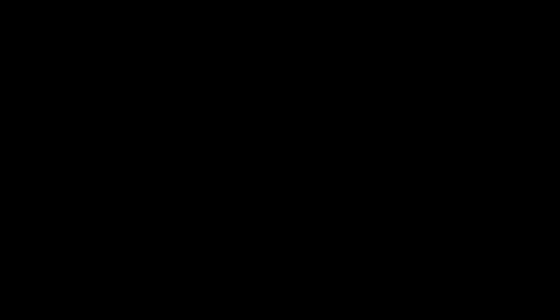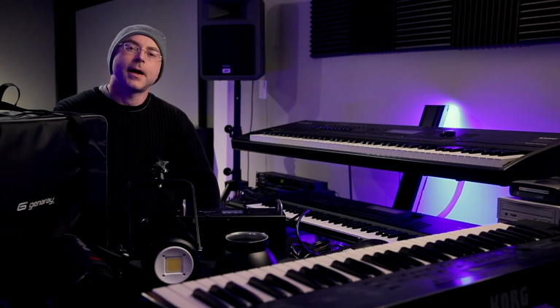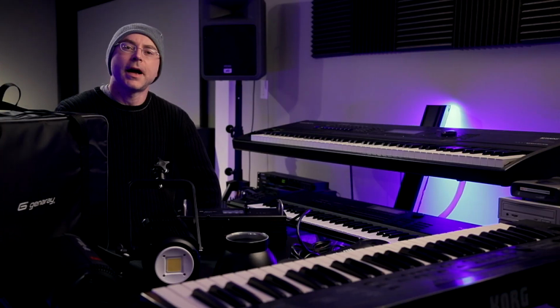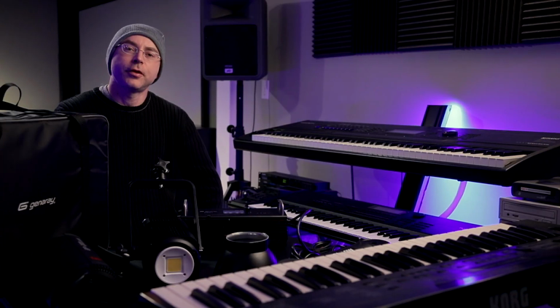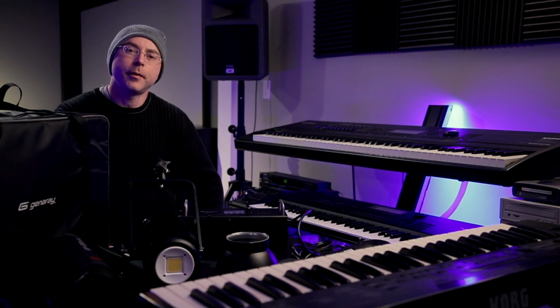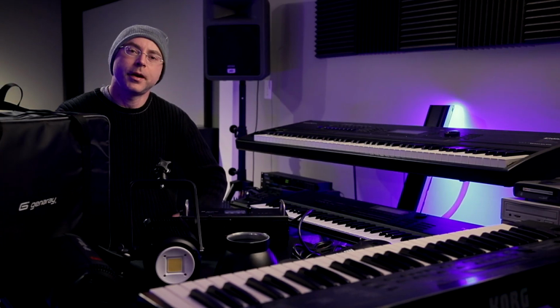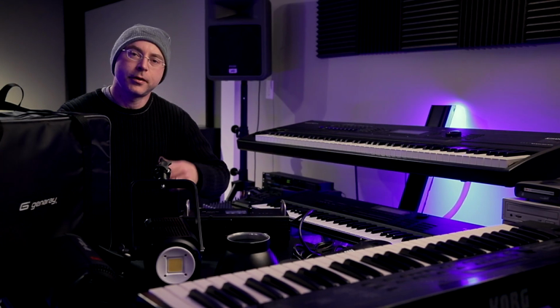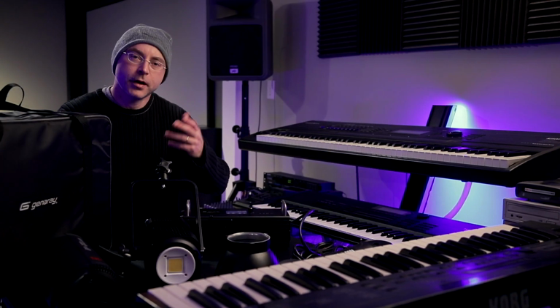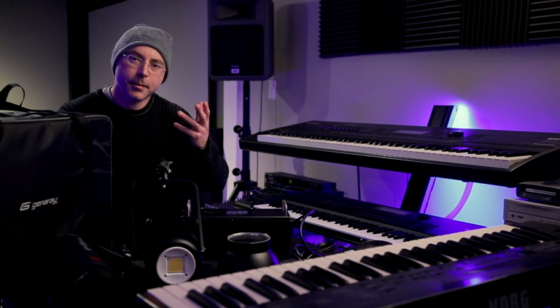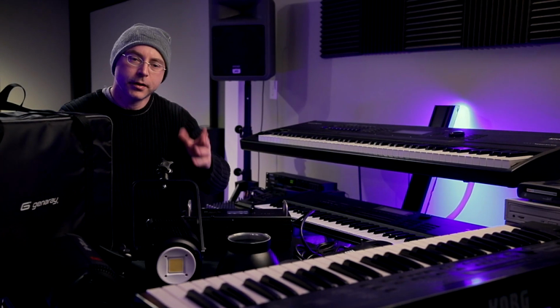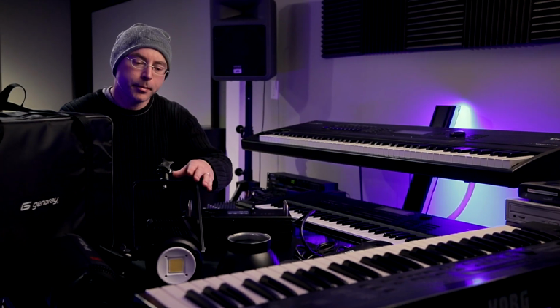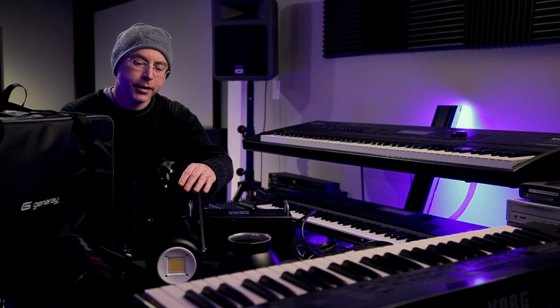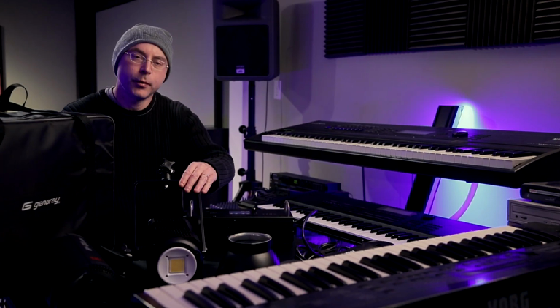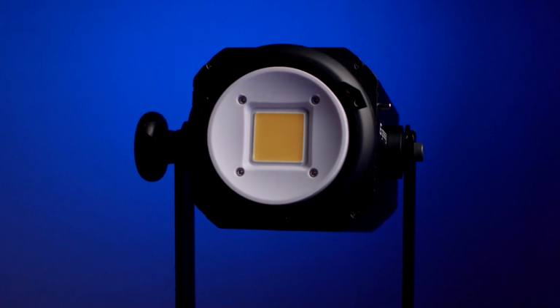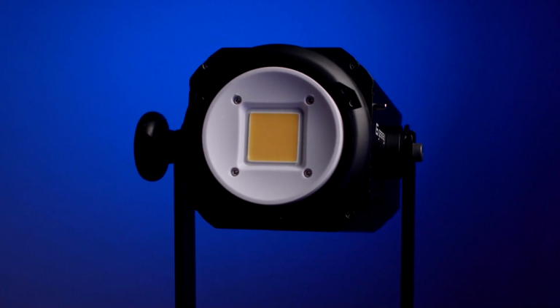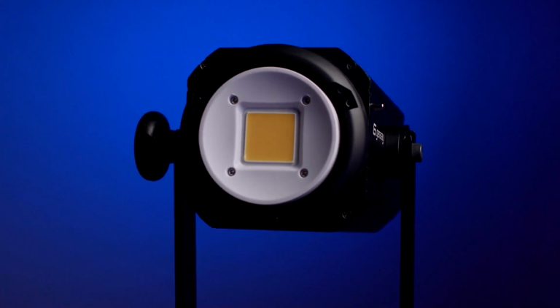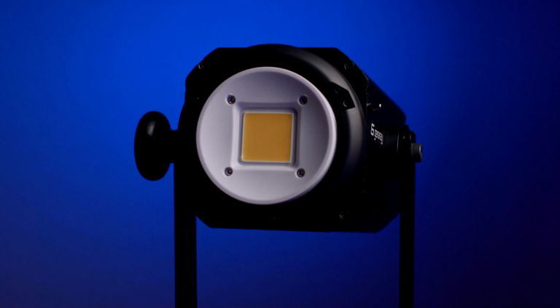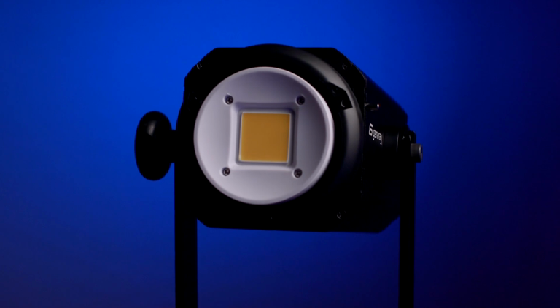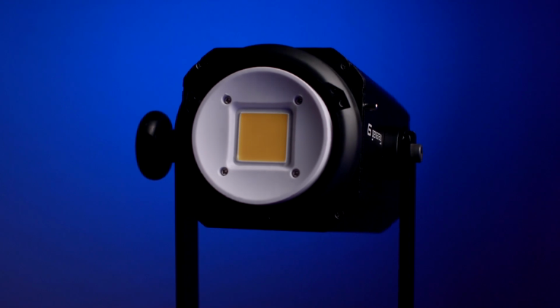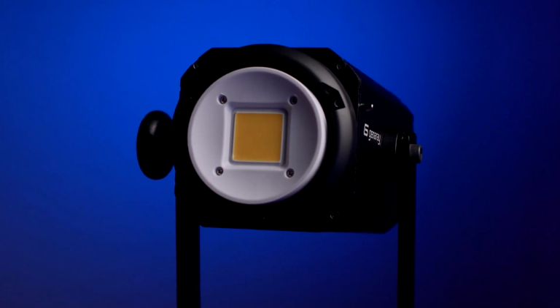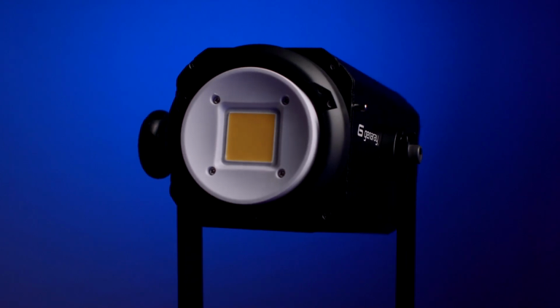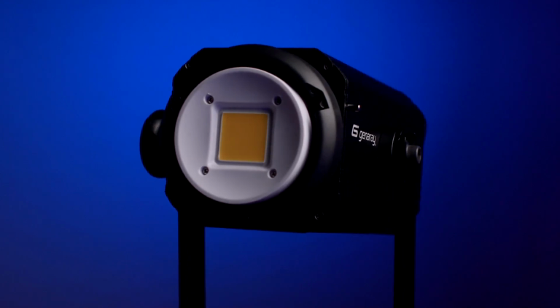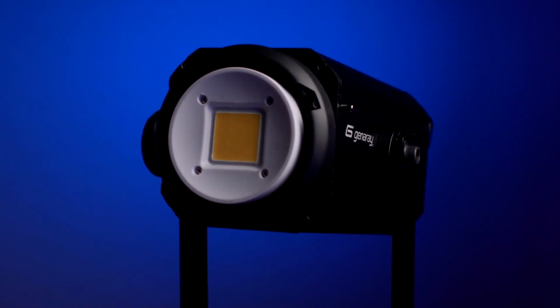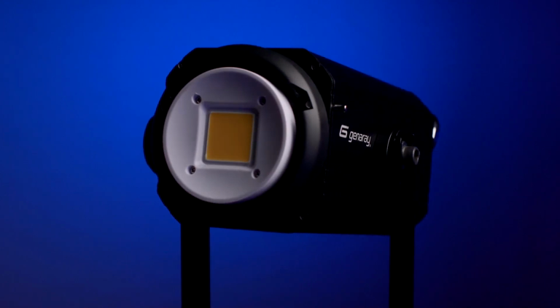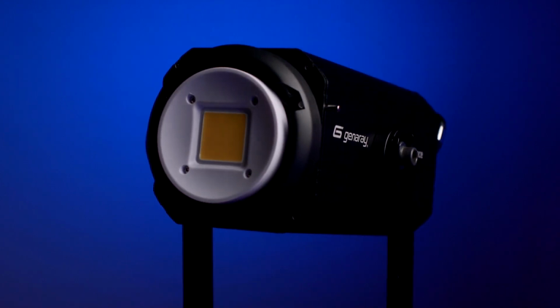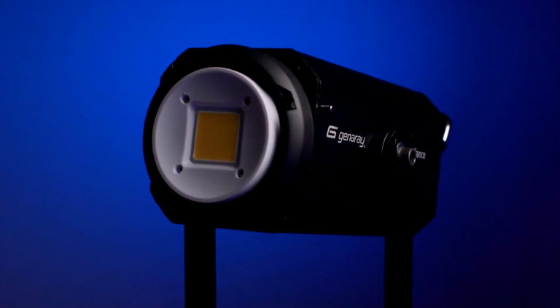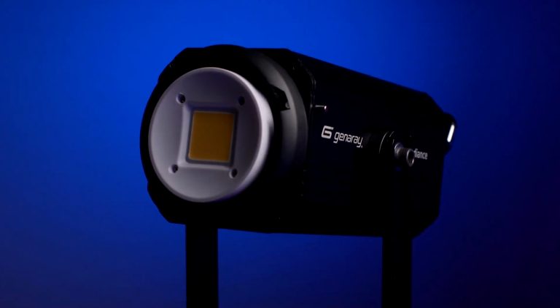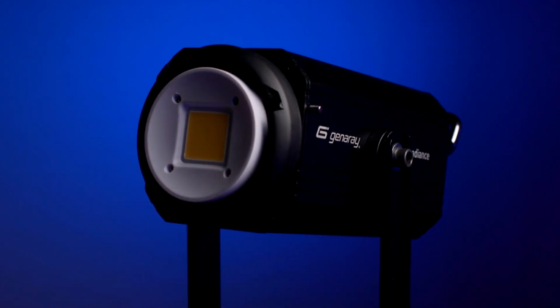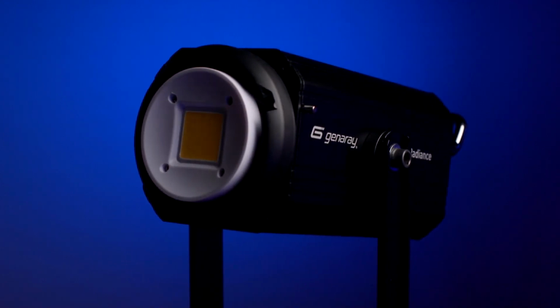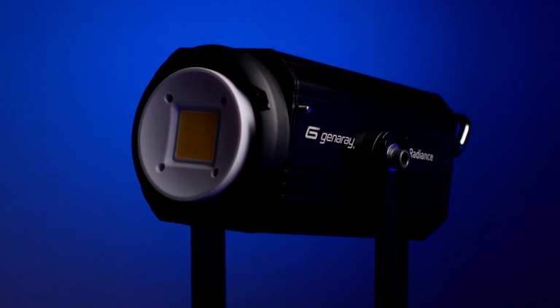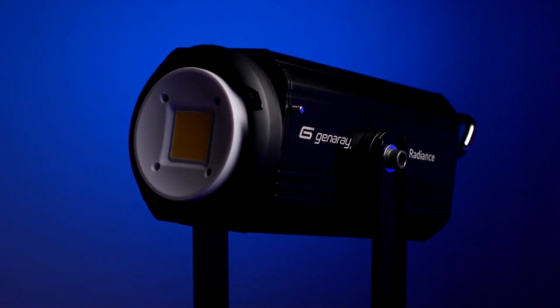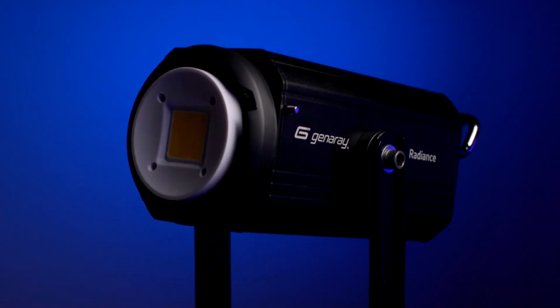Hi, today we're going to be talking about a brand new release from Generae — the AK230. This is the light.